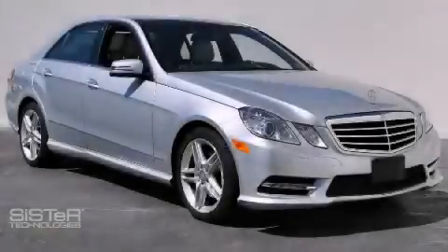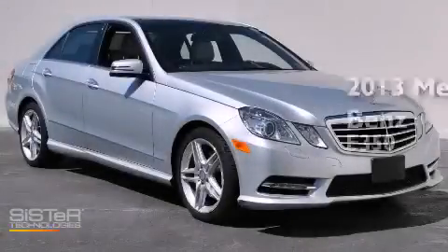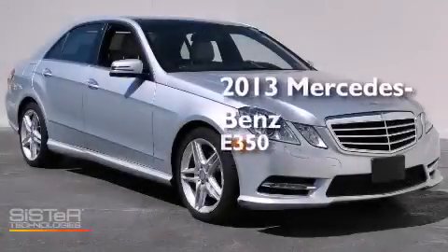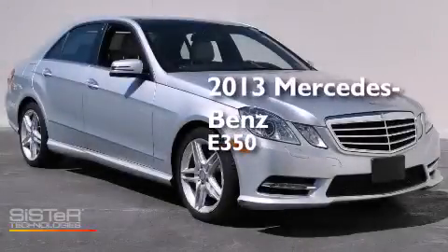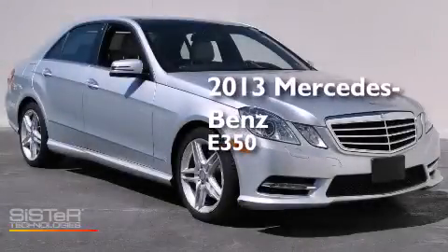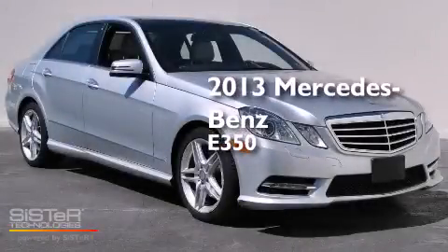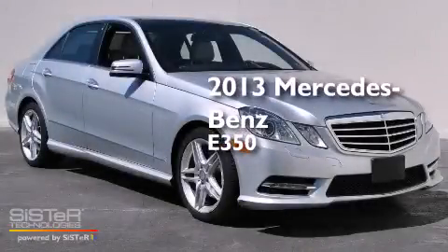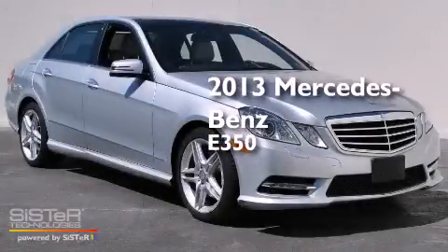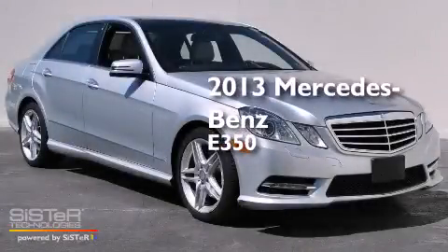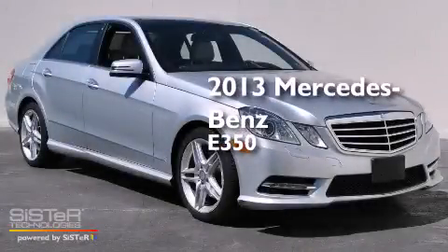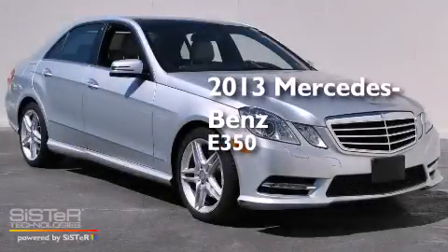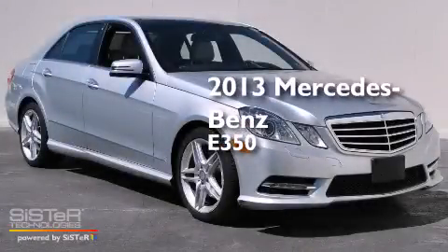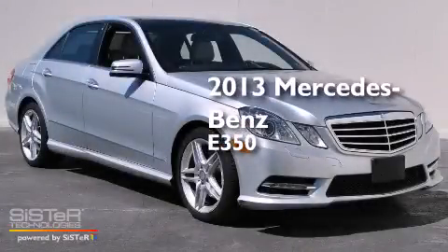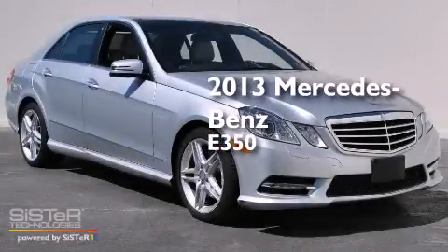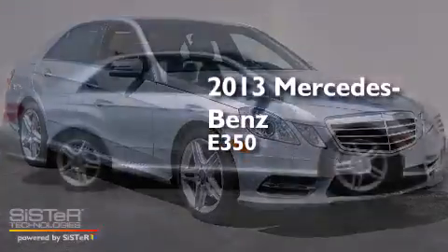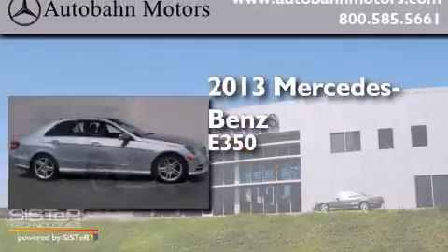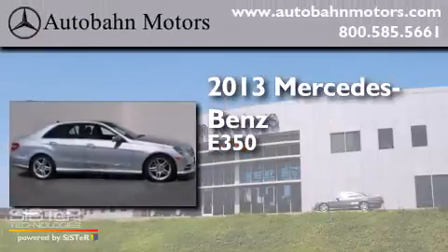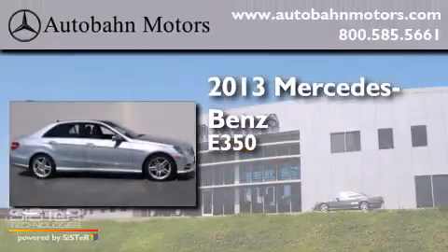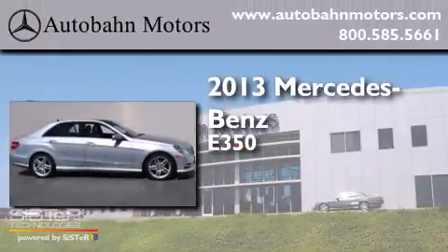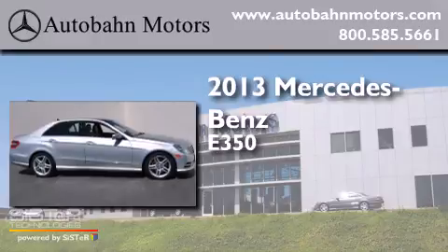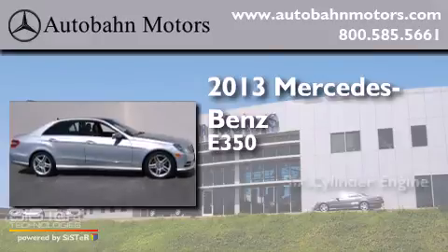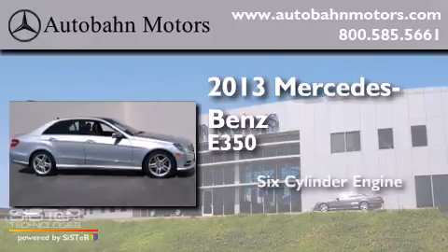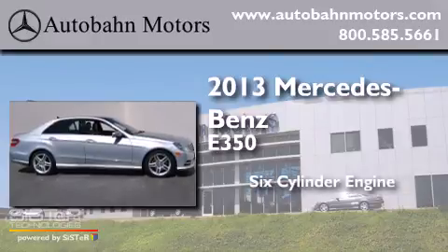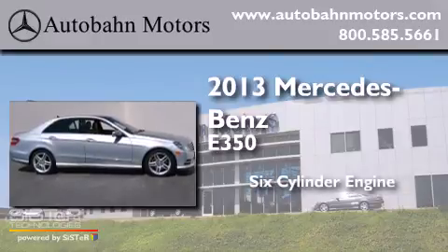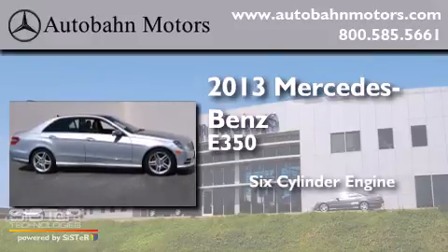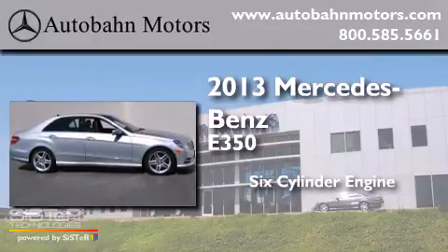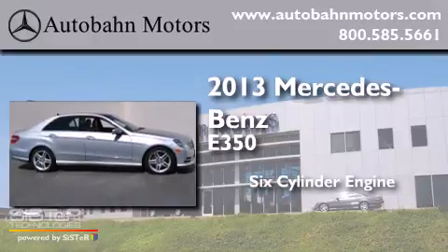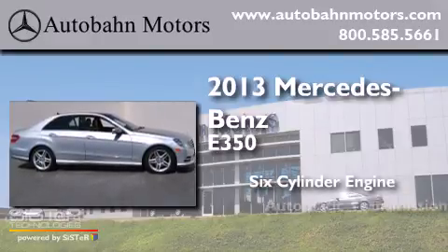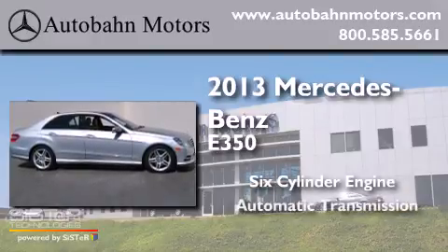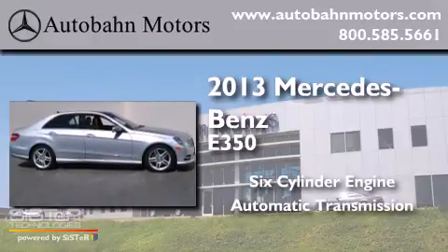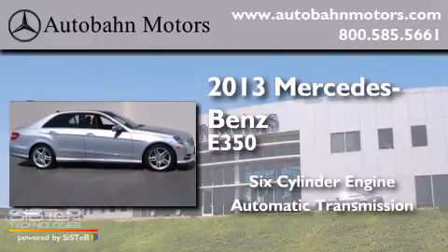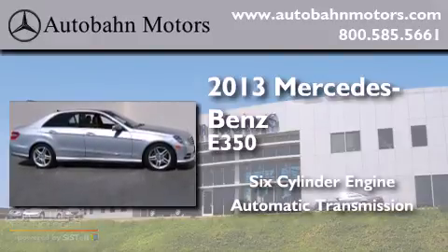This is a 2013 Mercedes-Benz E350. It has a six-cylinder engine and an automatic transmission.